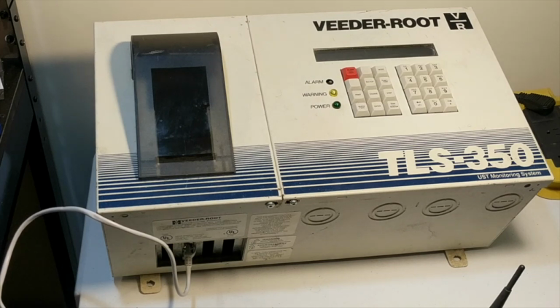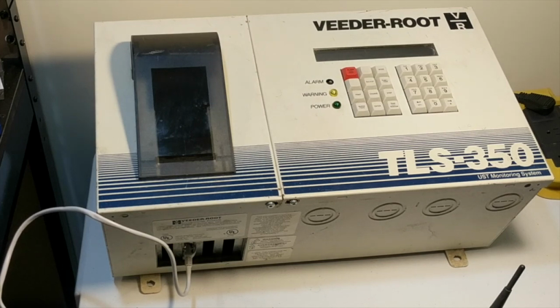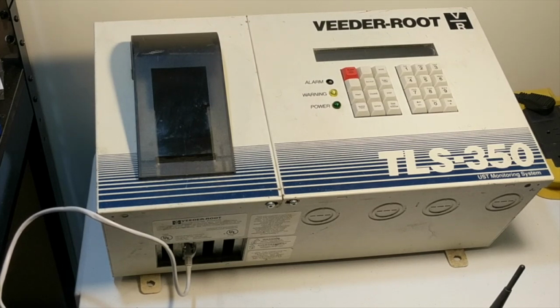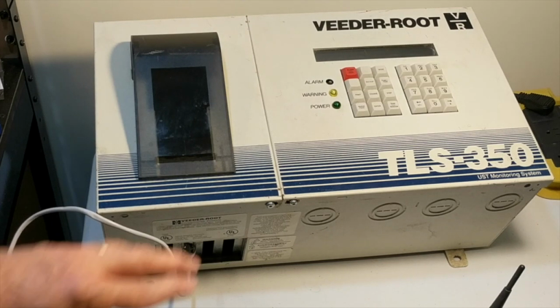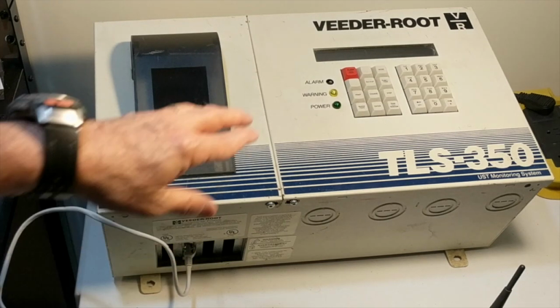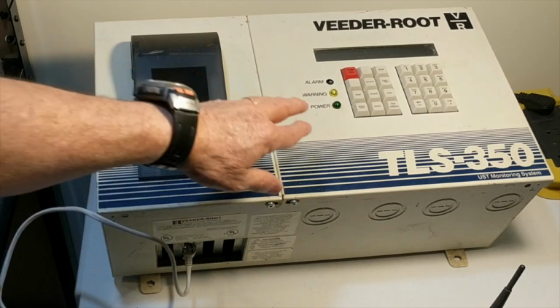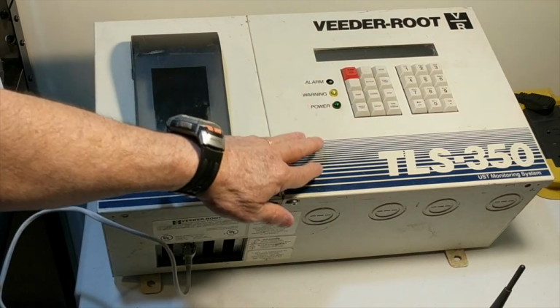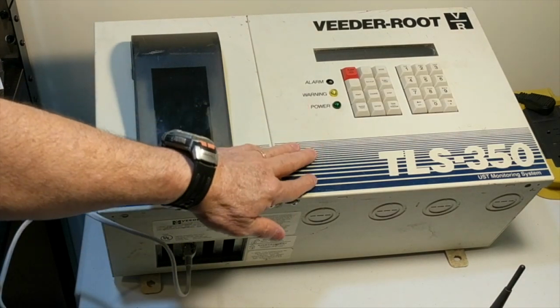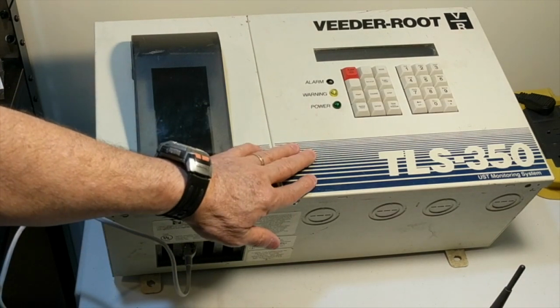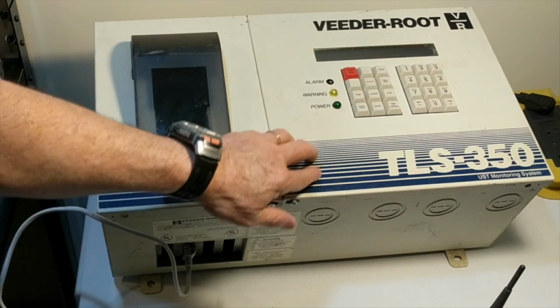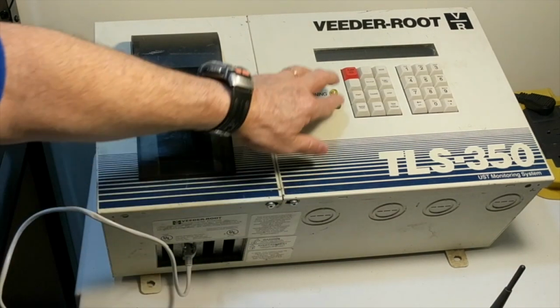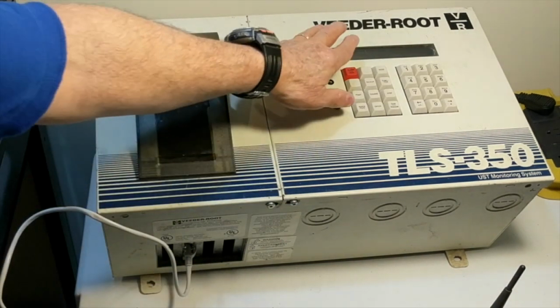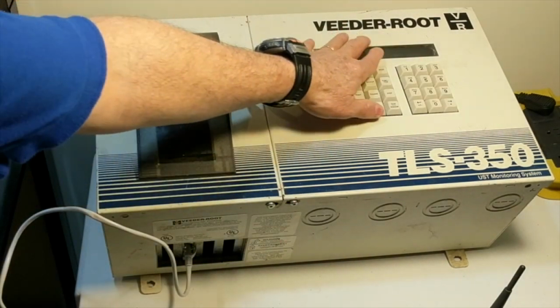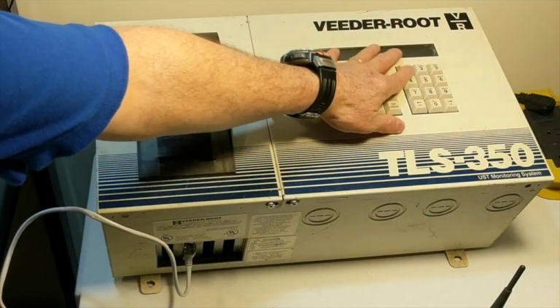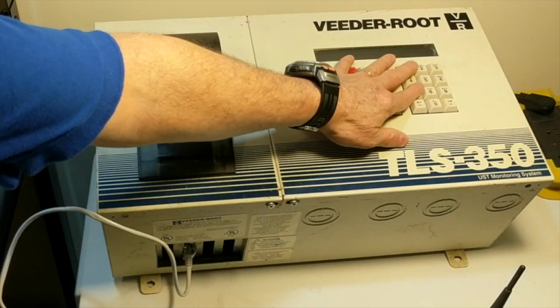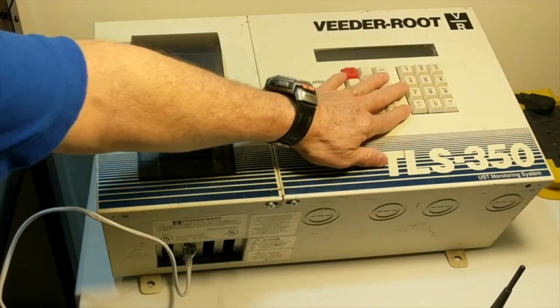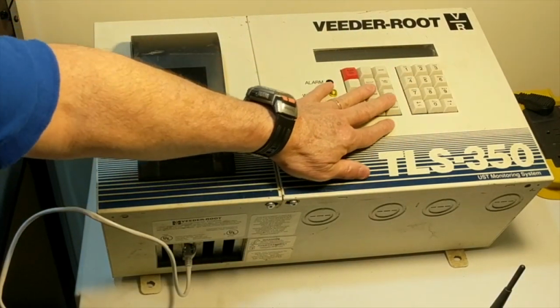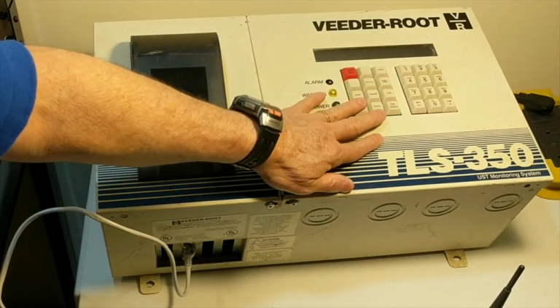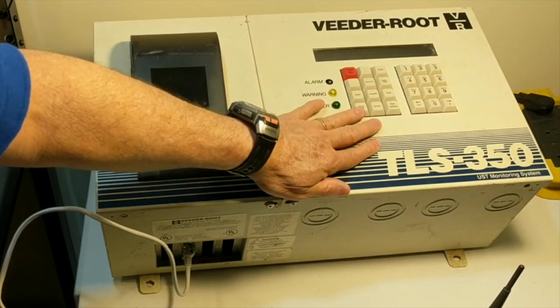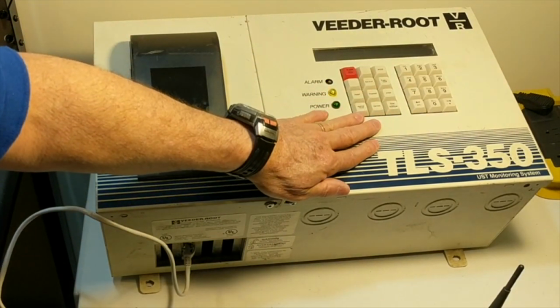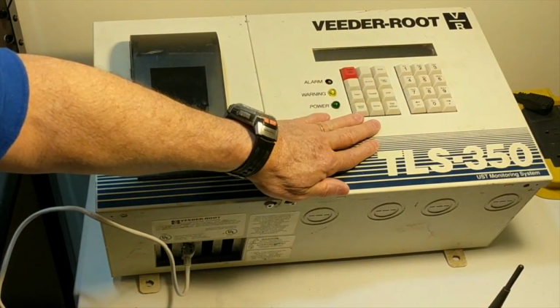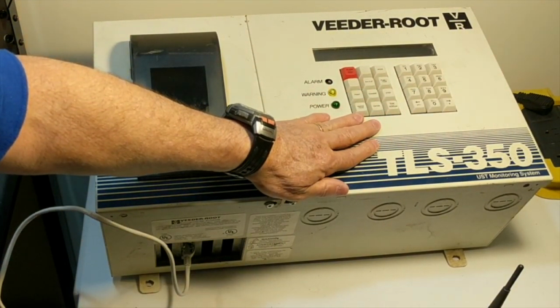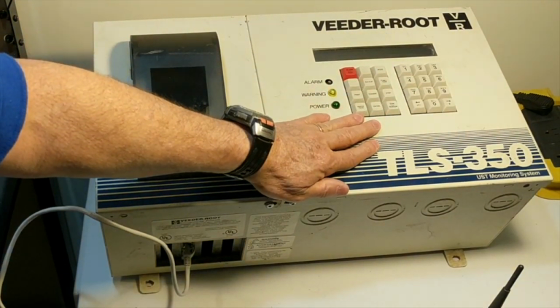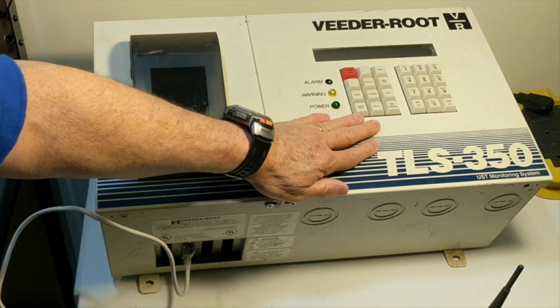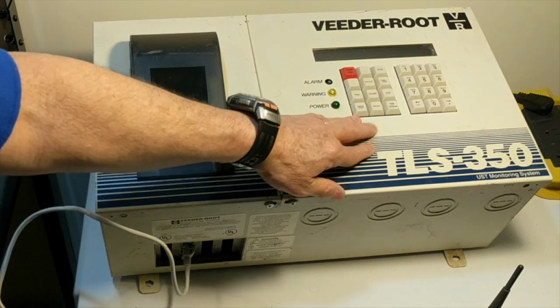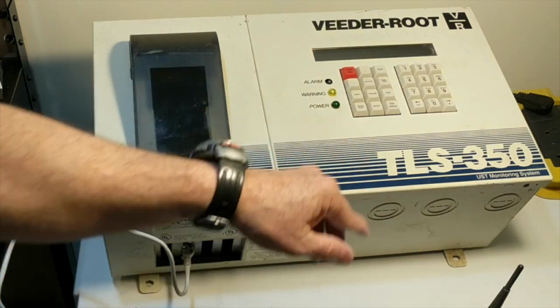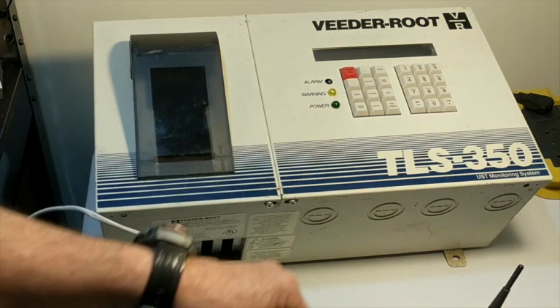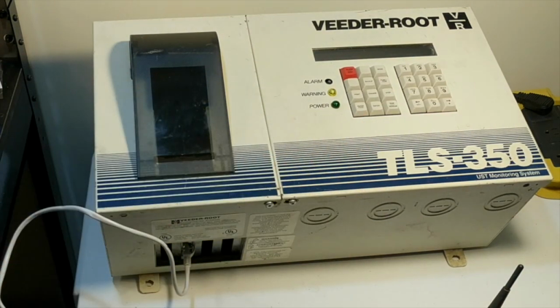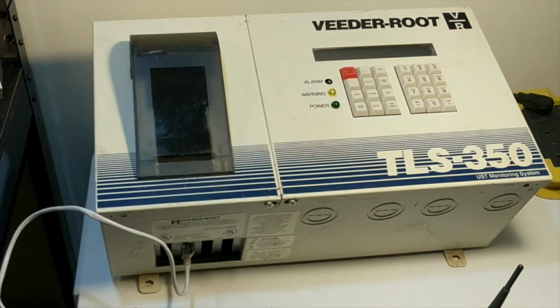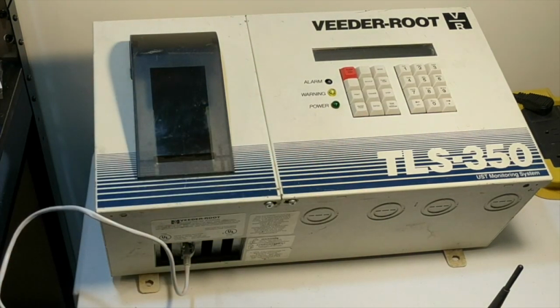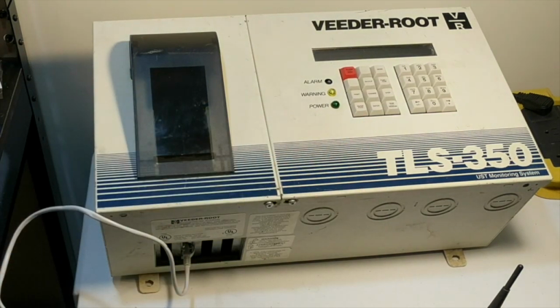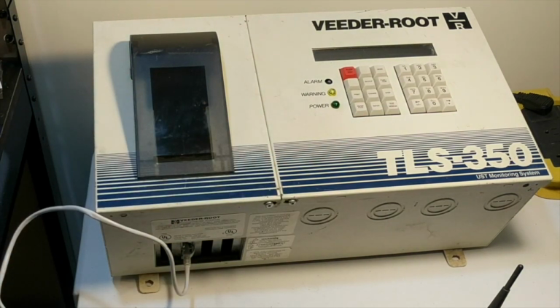That's all it takes to install a Kachuli. There's no gauge setup — you don't have to know how to configure the communication parameters. Kachuli is self-configuring.